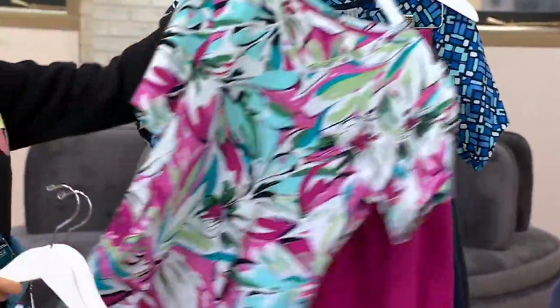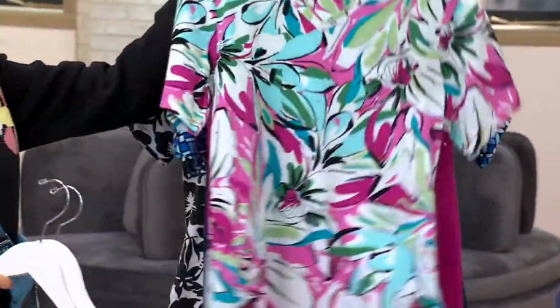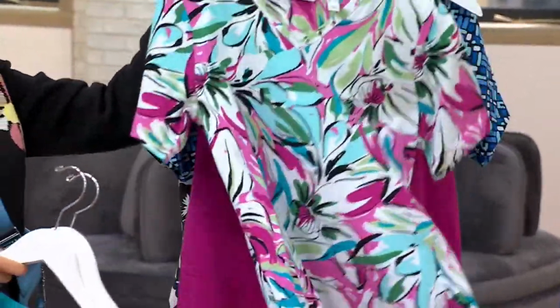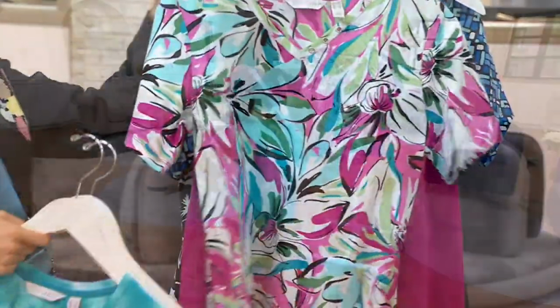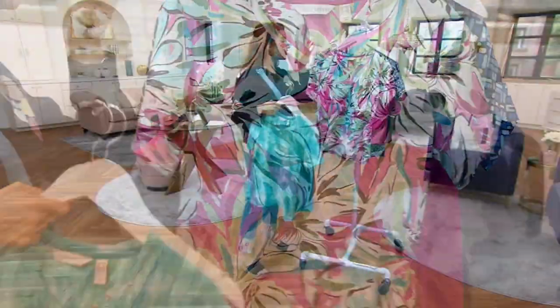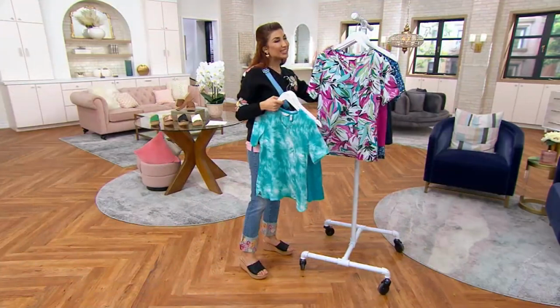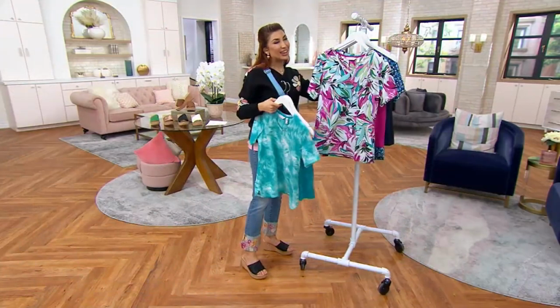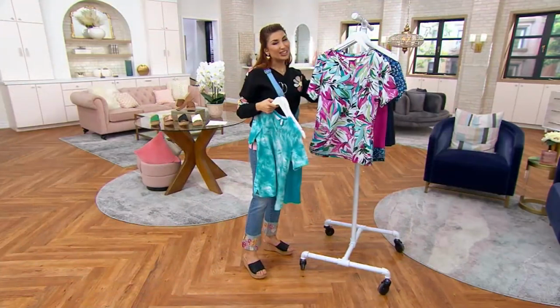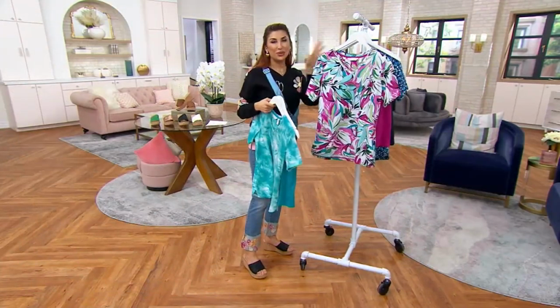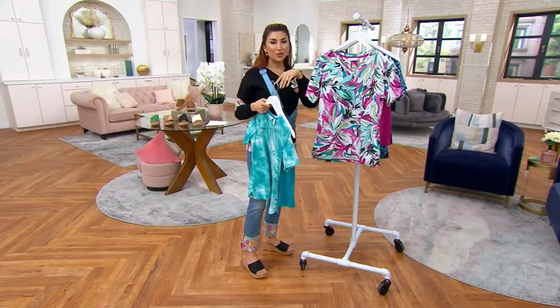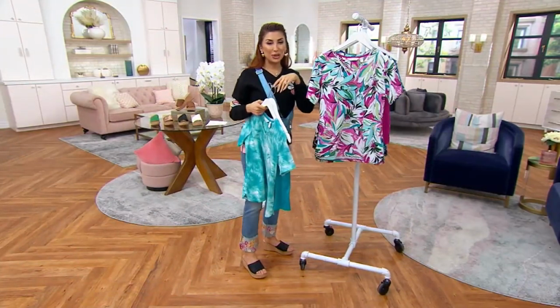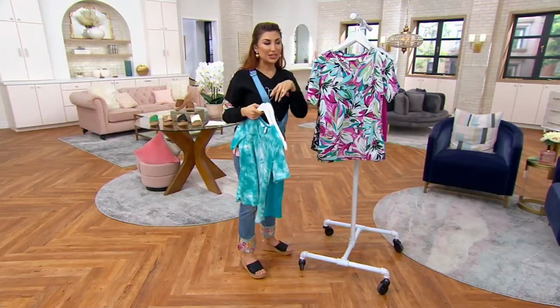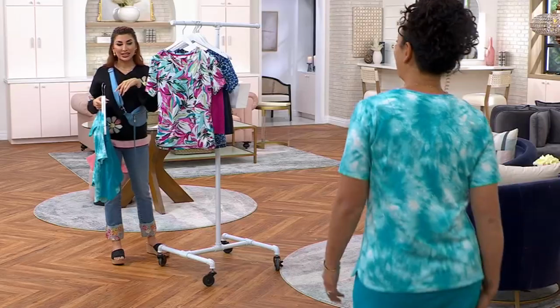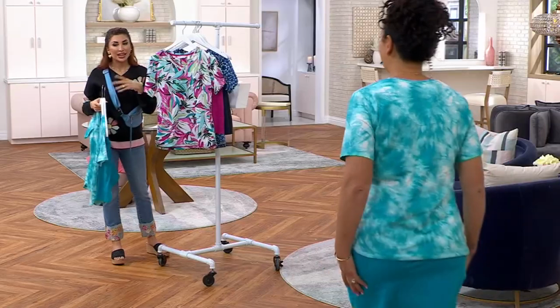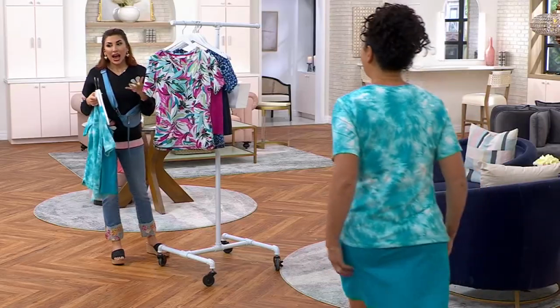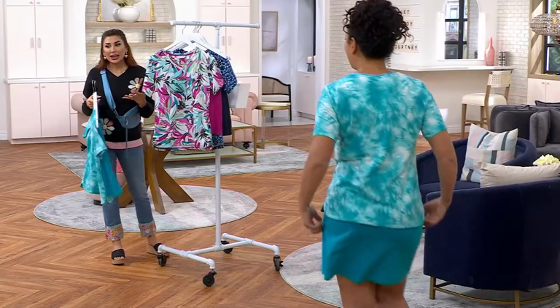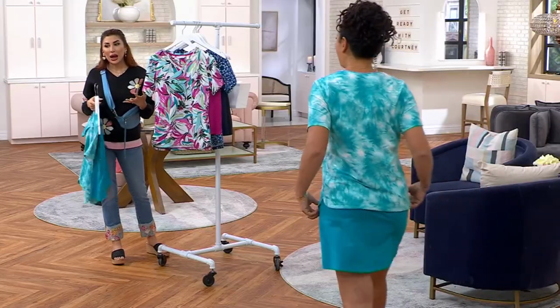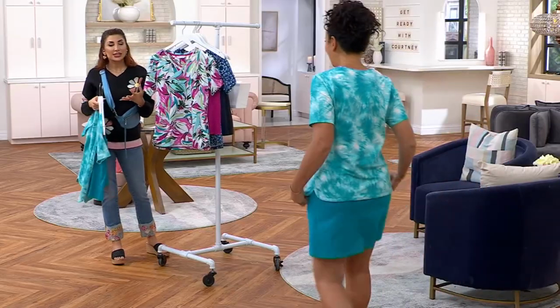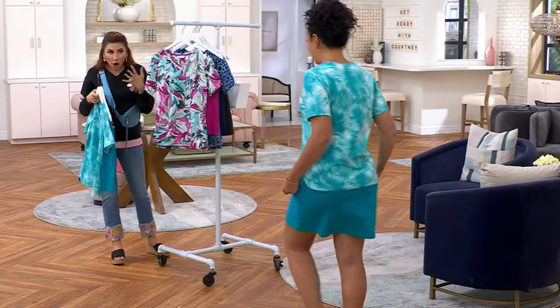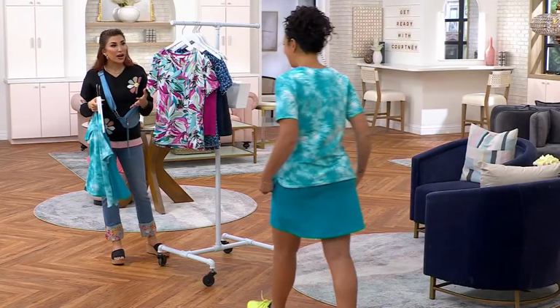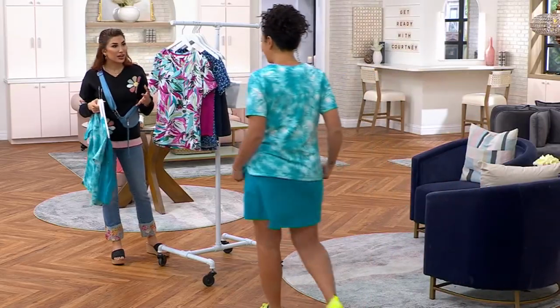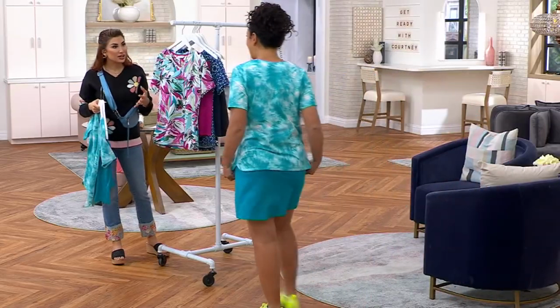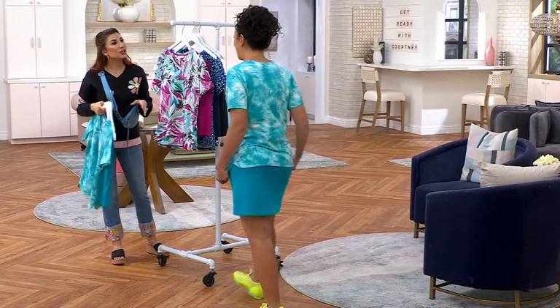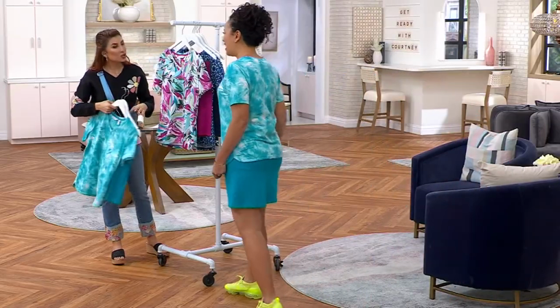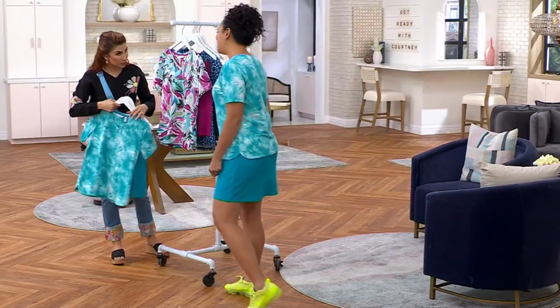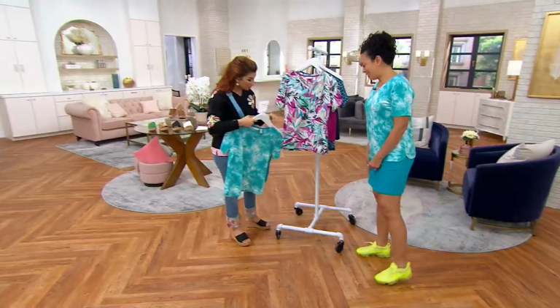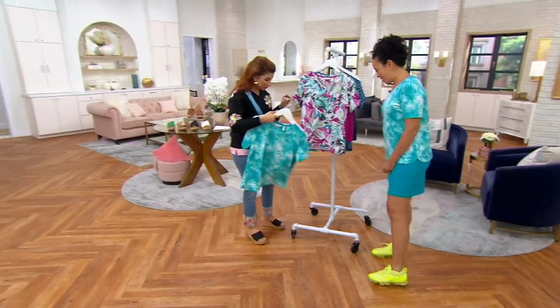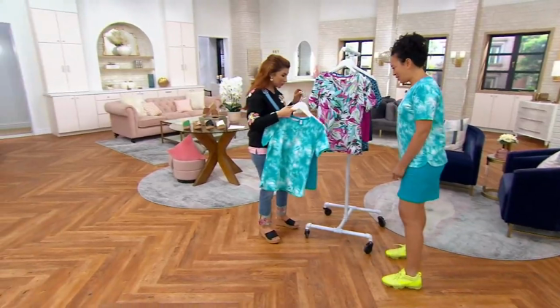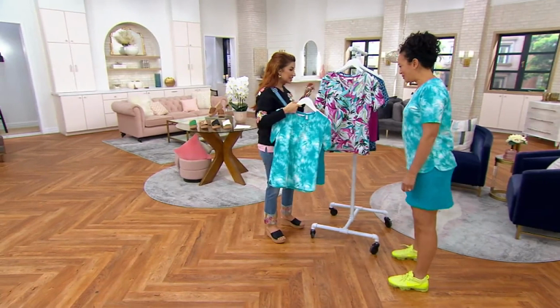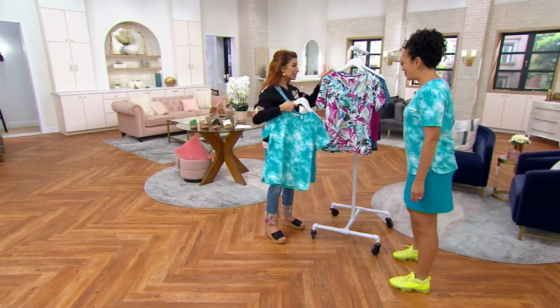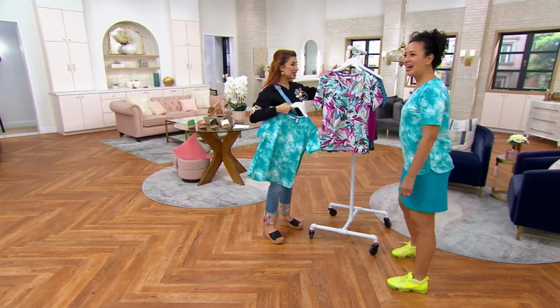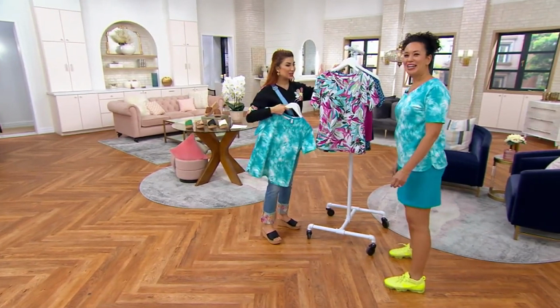Rach Foster is here. Just go with your normal QVC size. It's a whole outfit. You look adorable. Great to see you.